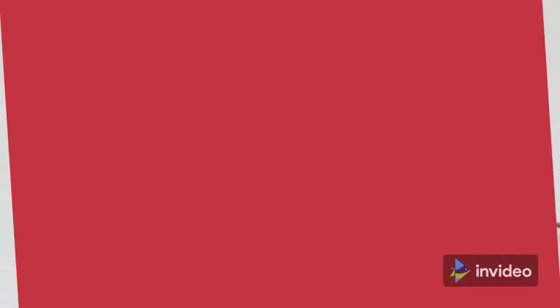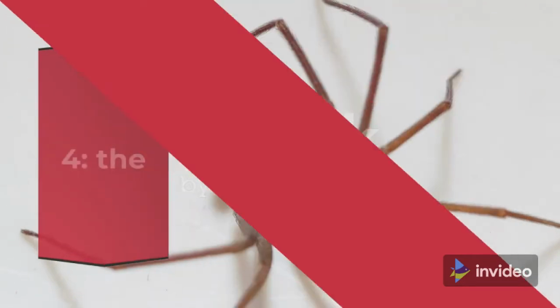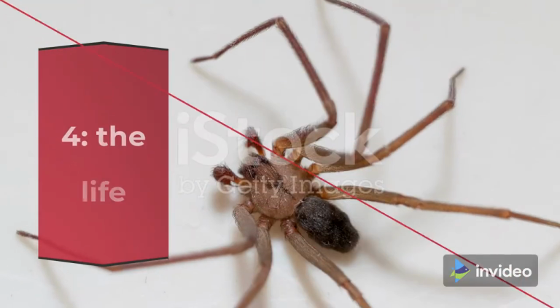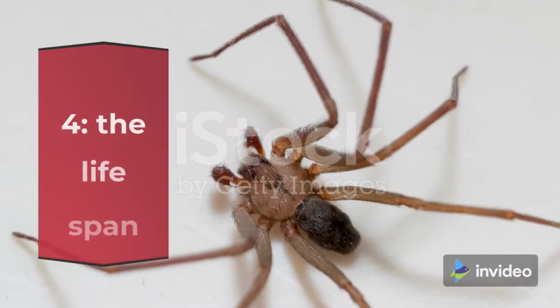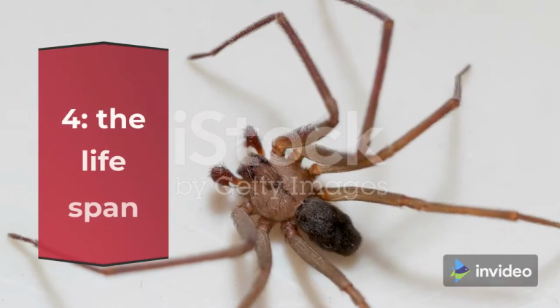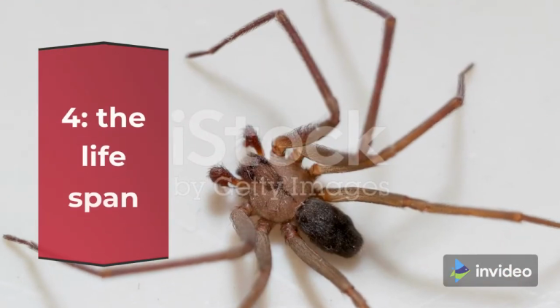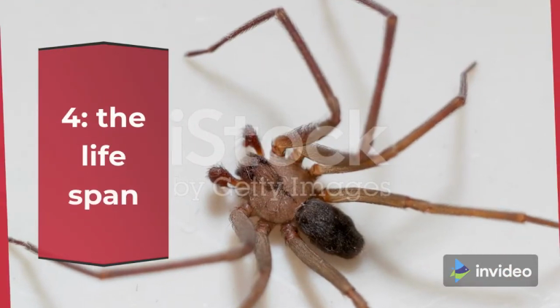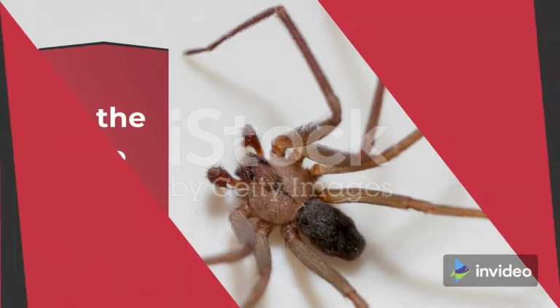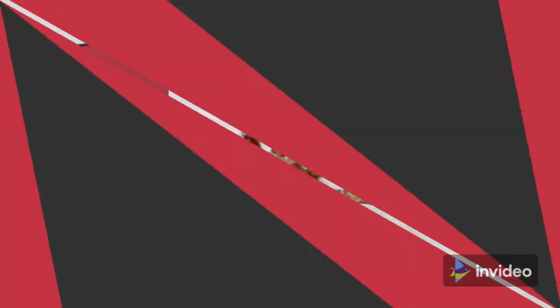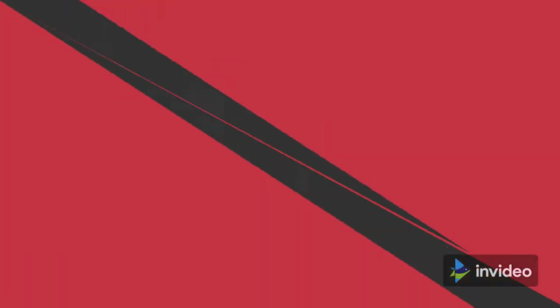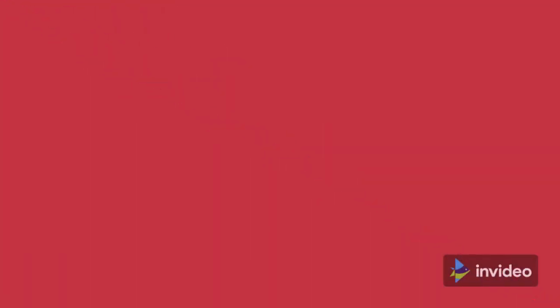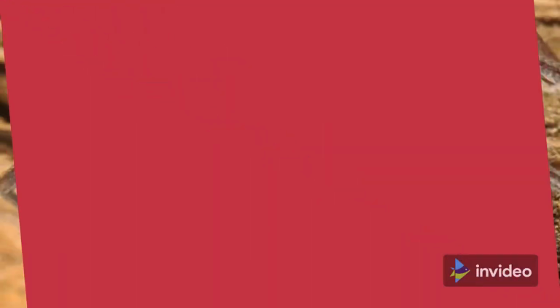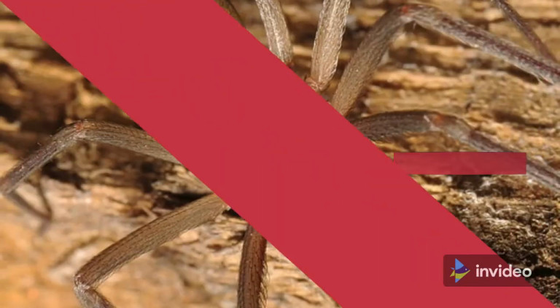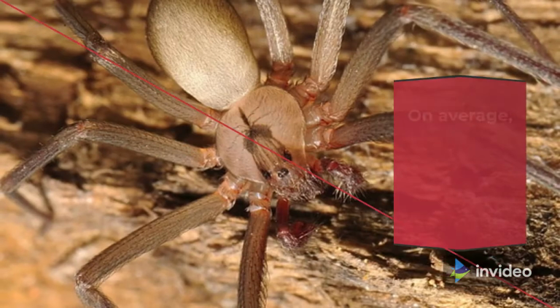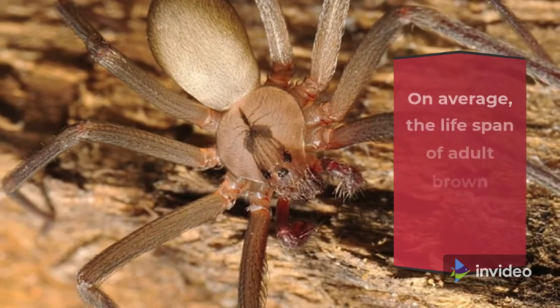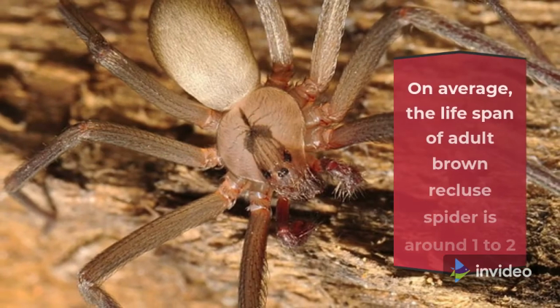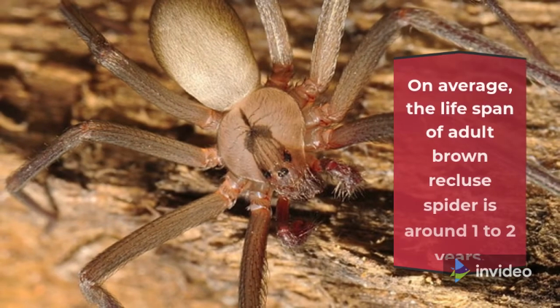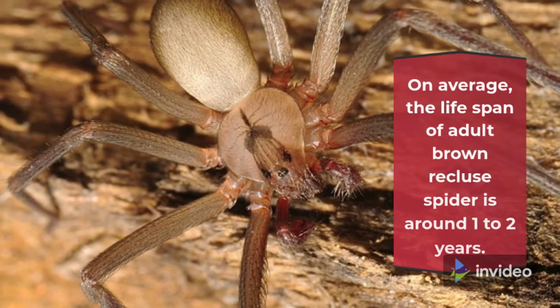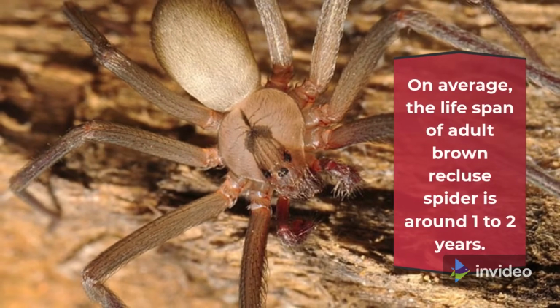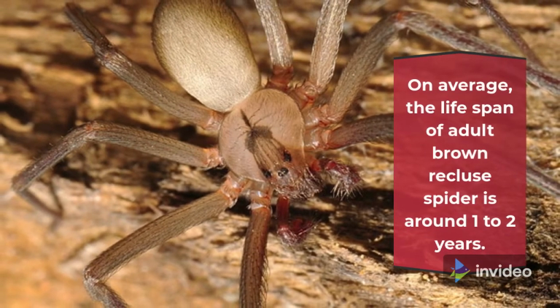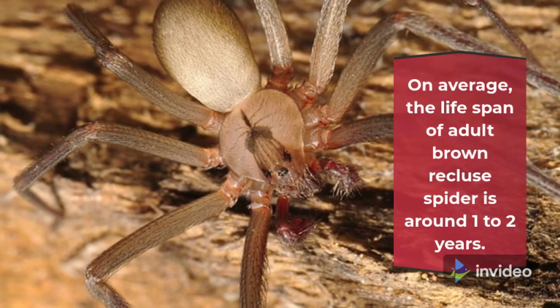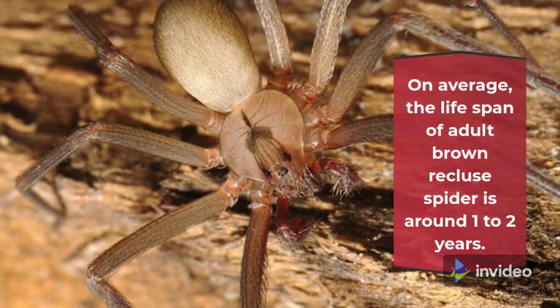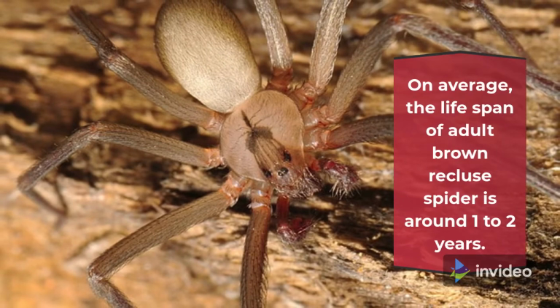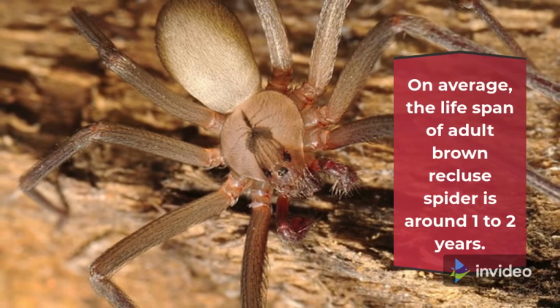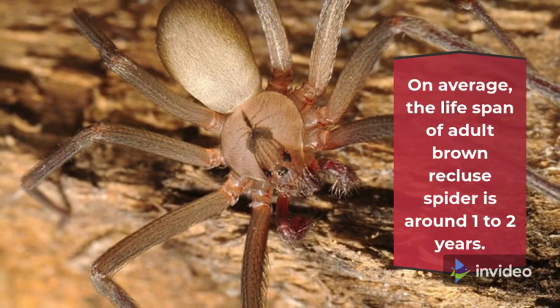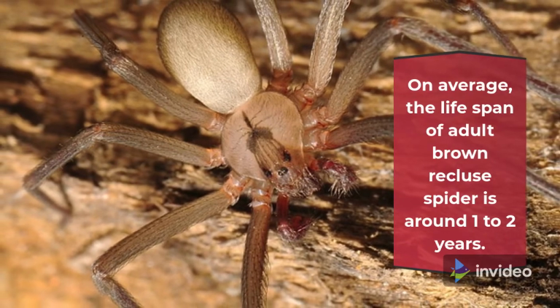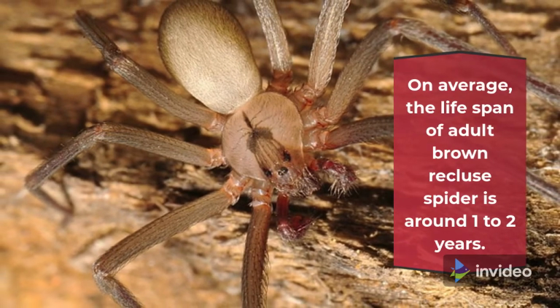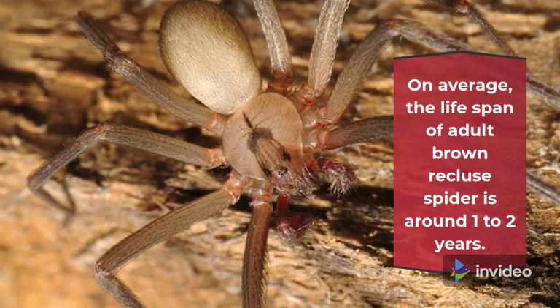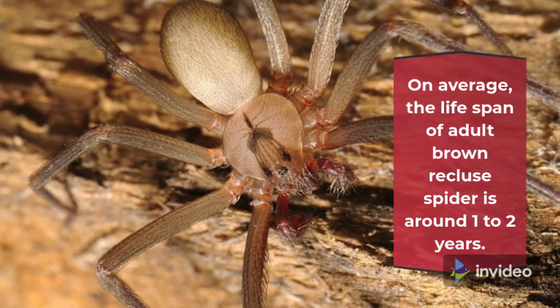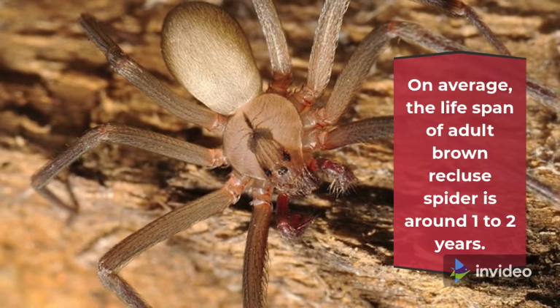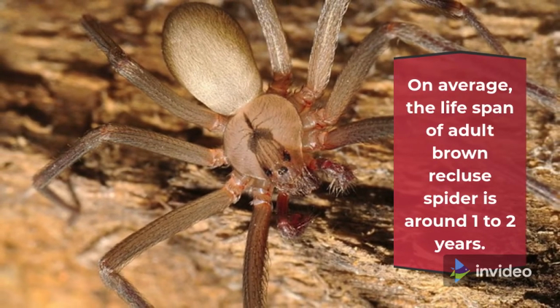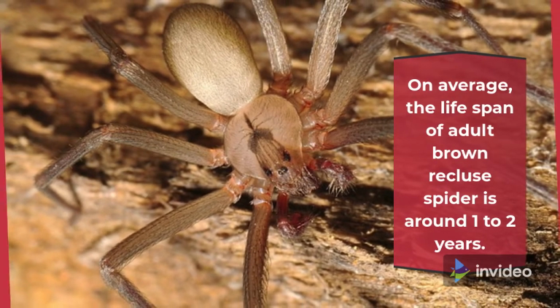Fact 4: The Lifespan. On average, the lifespan of adult brown recluse spiders is around 1 to 2 years.